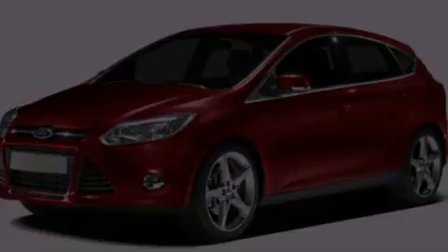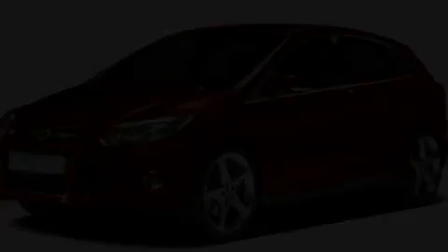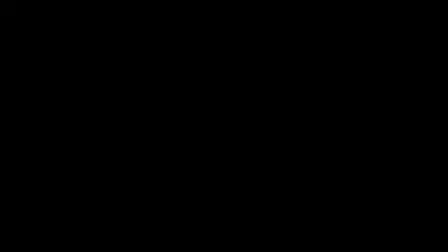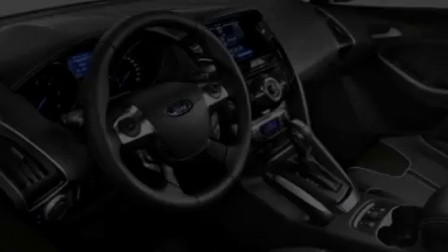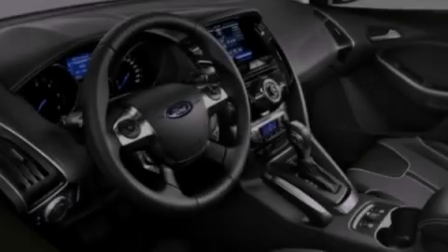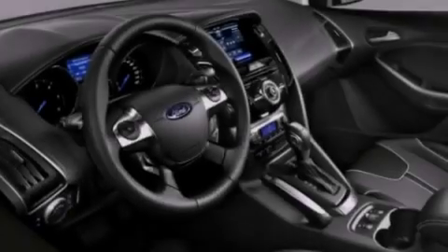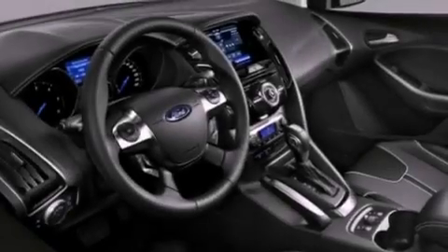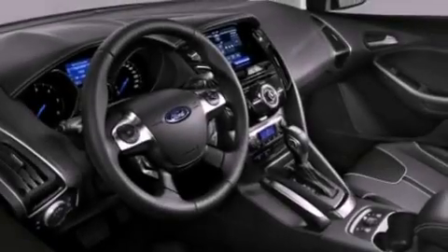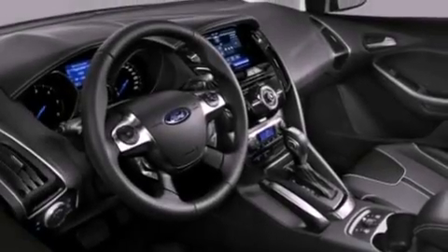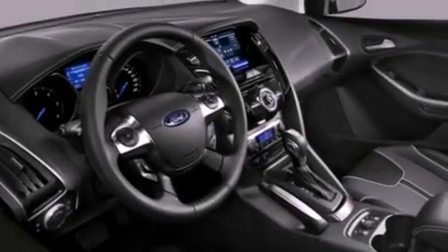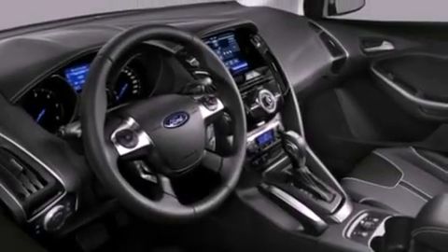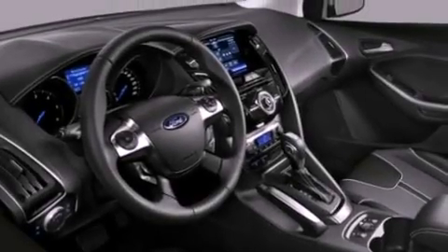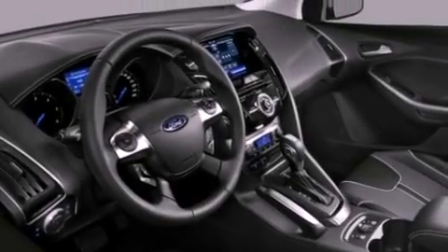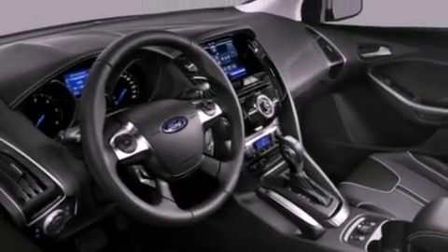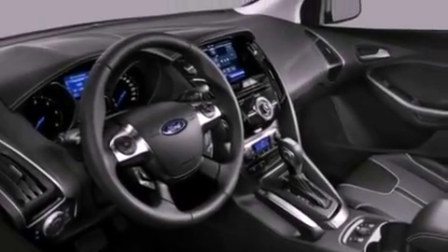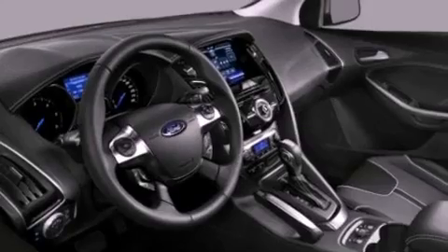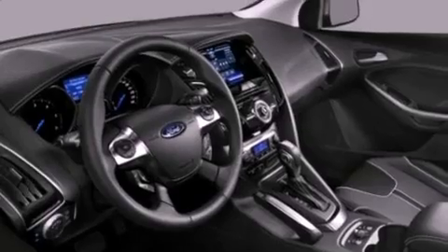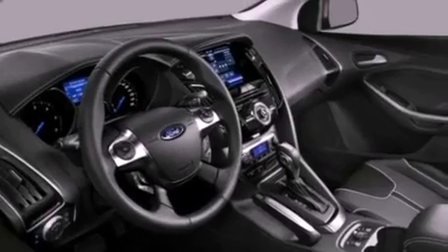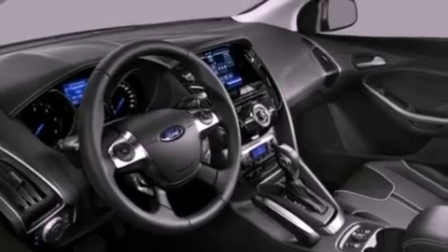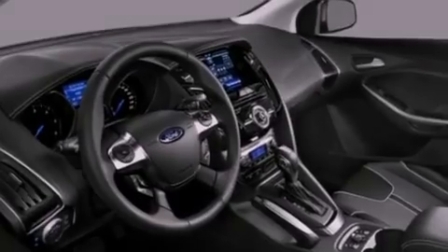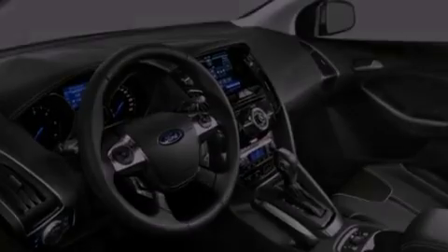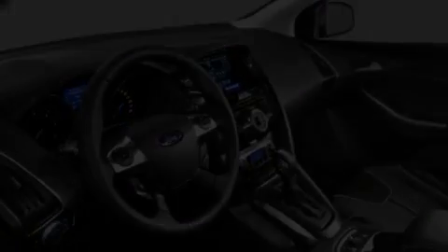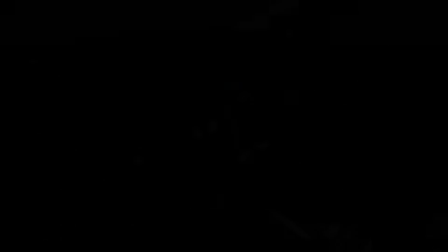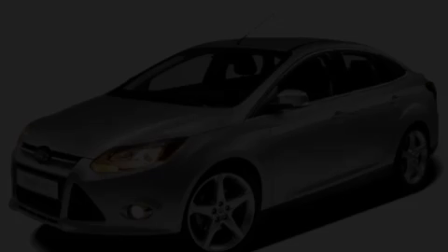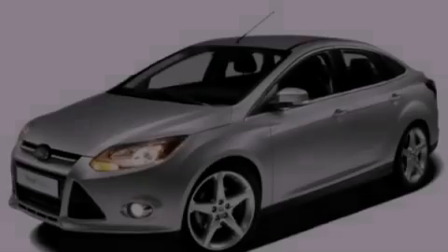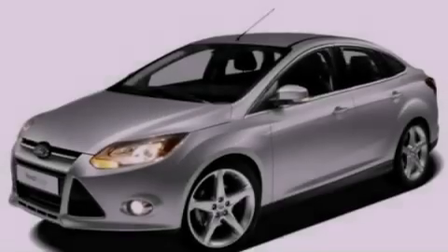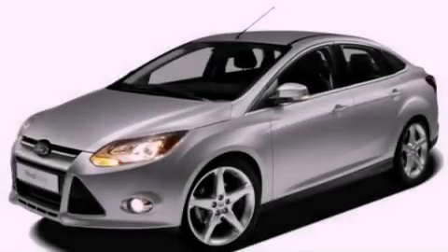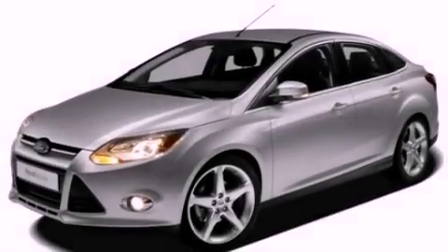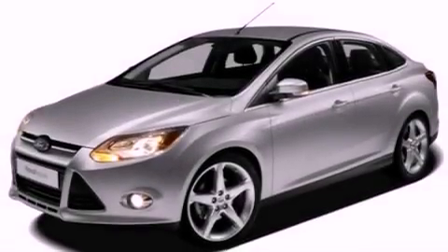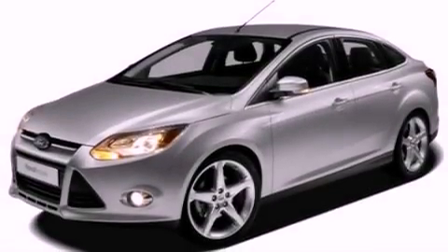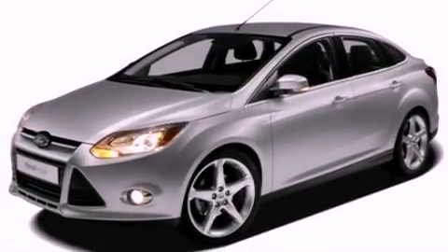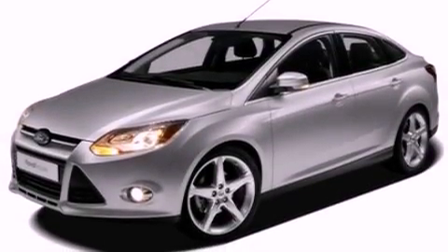Also included are a four-wheel independent suspension, a security system, dusk-sensing headlights, a CD player, and fog lamps.